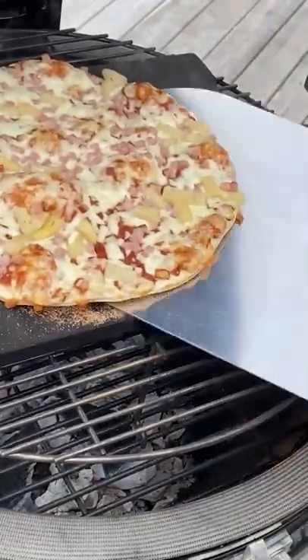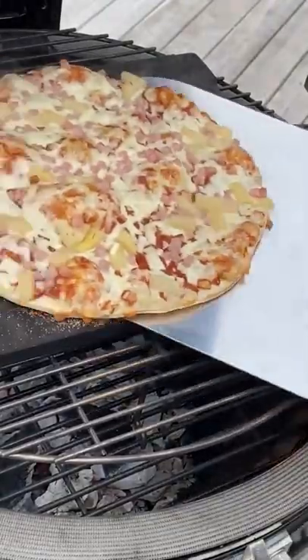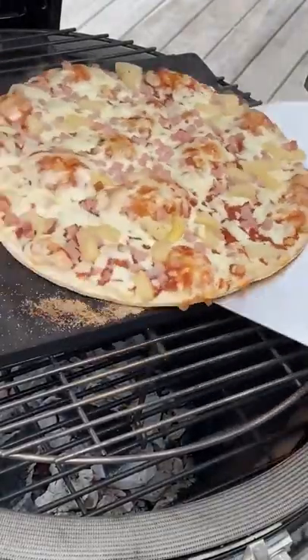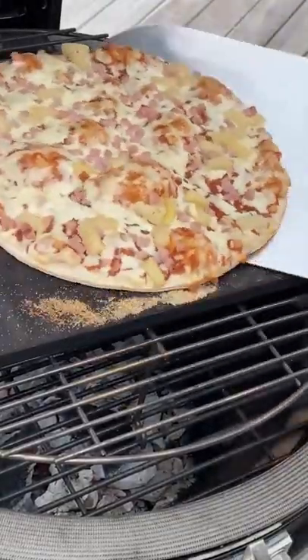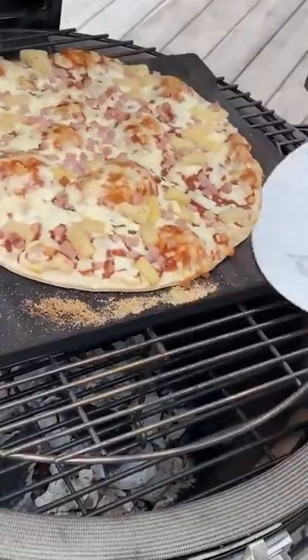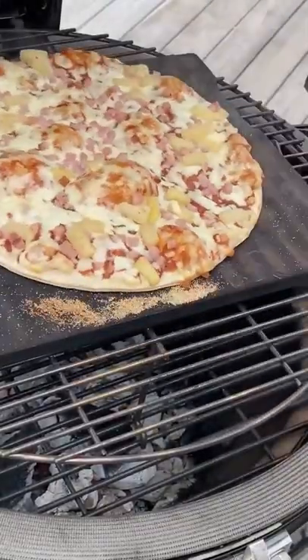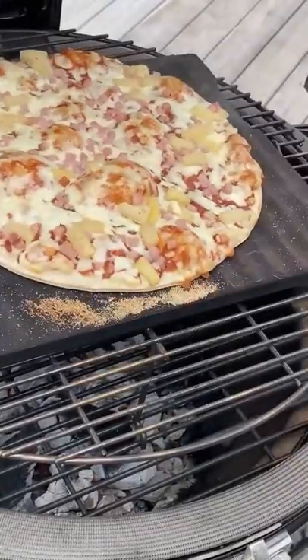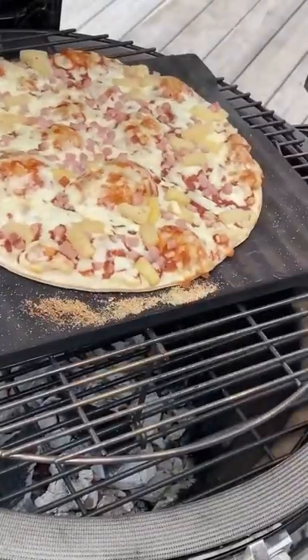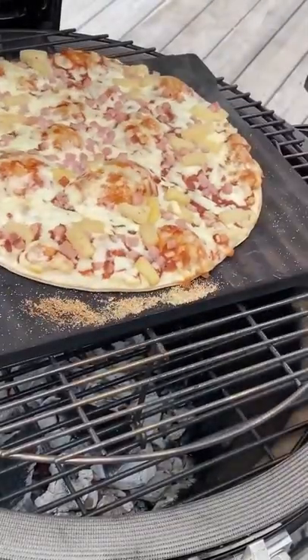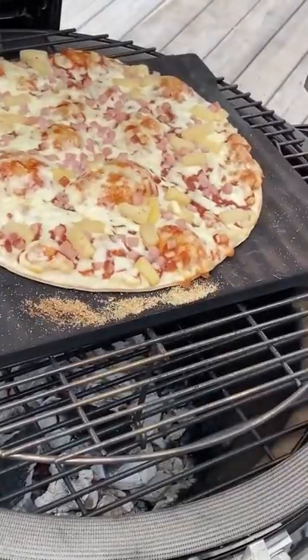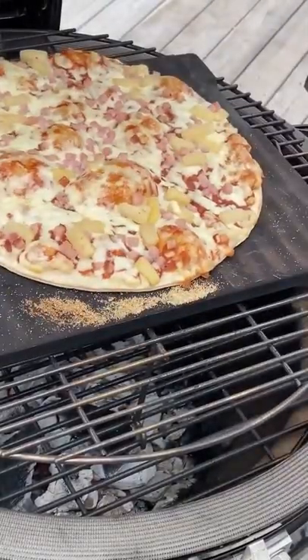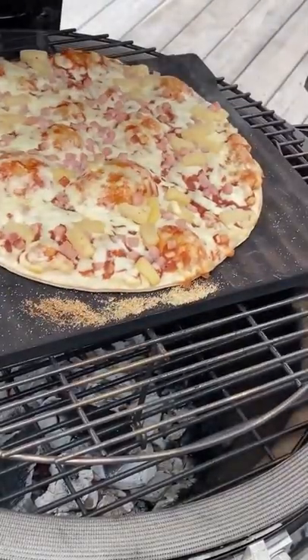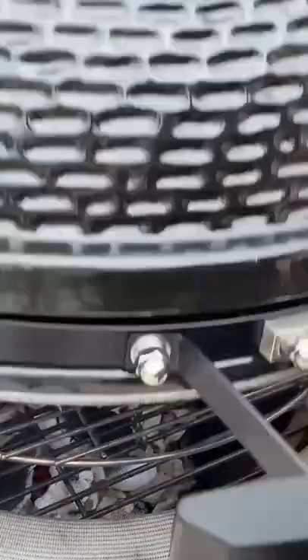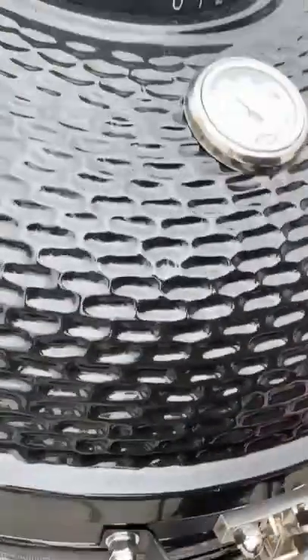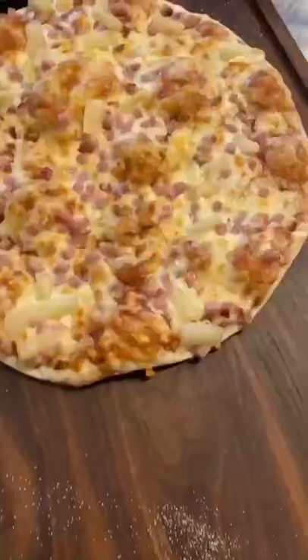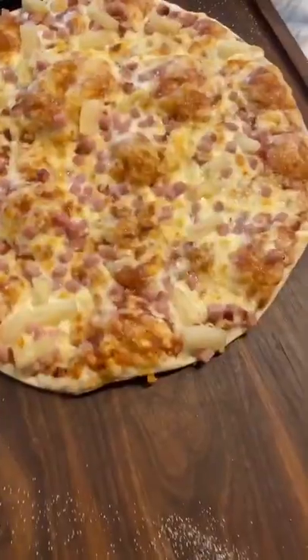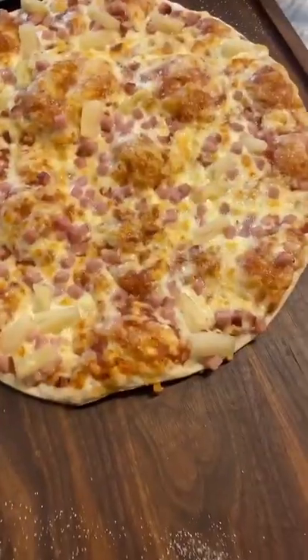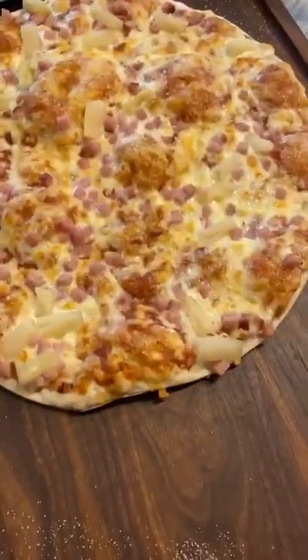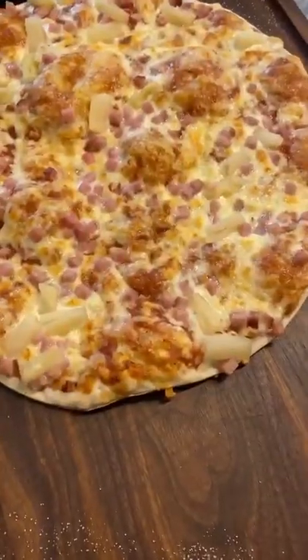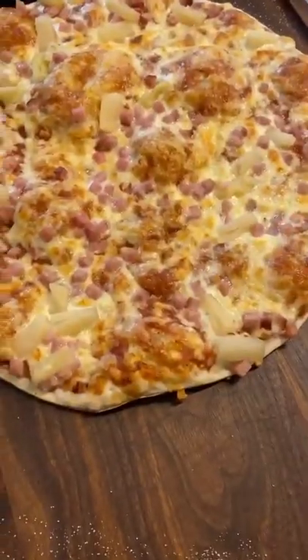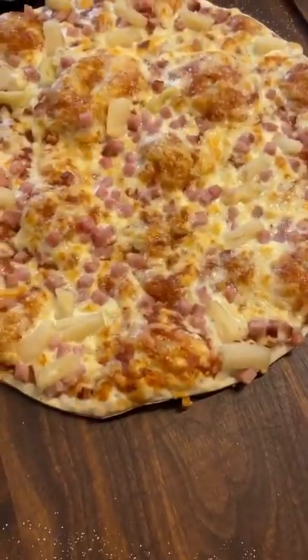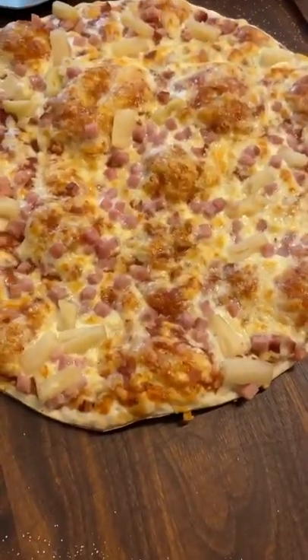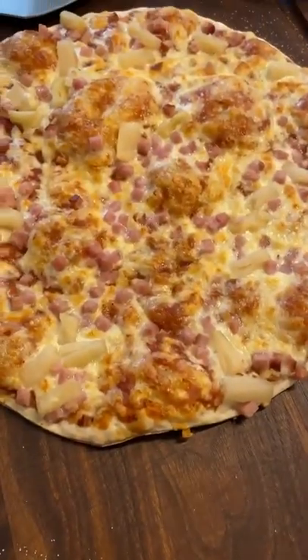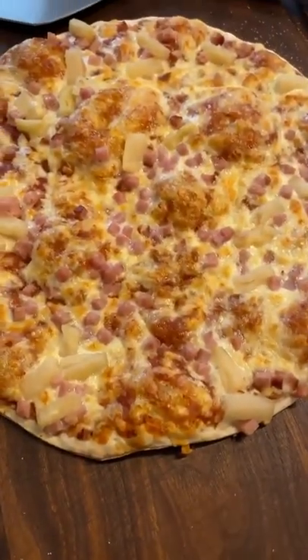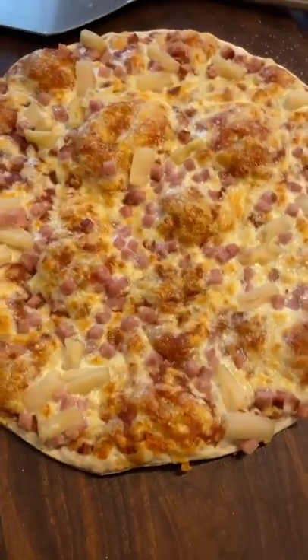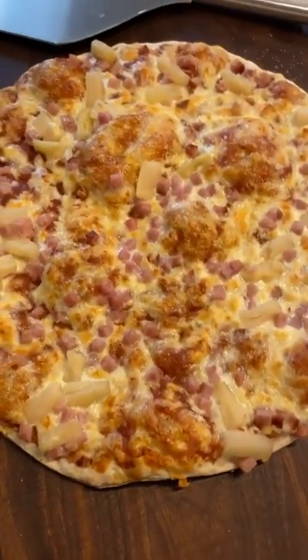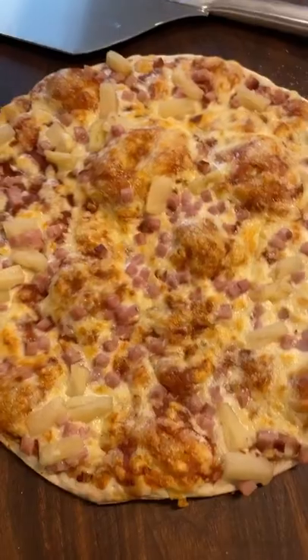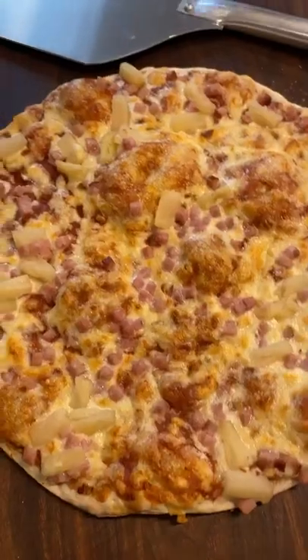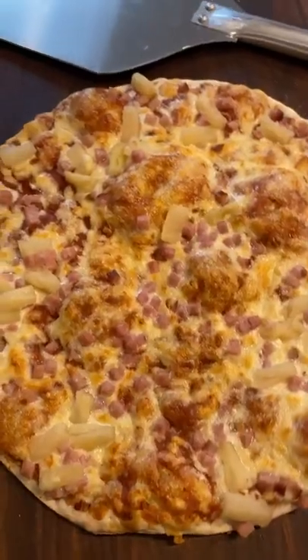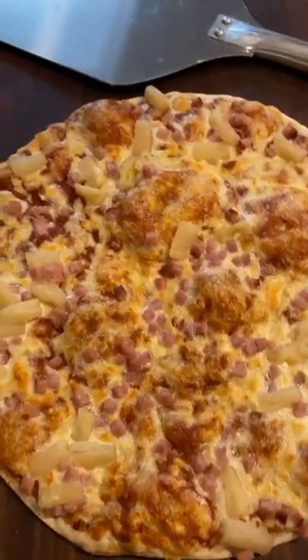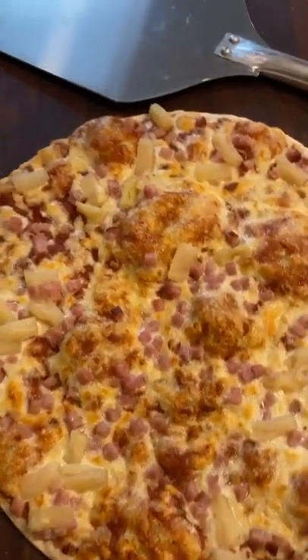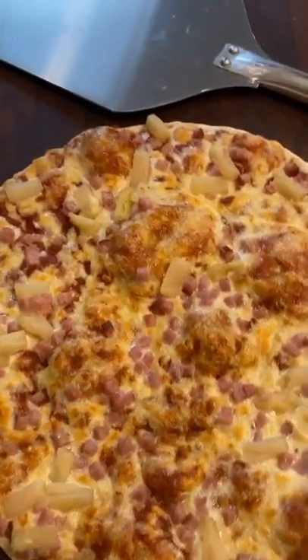Delicious crispy crust, cheese bubbling, charcoal fired pizza on your Louisiana Grills Charcoal Grill.